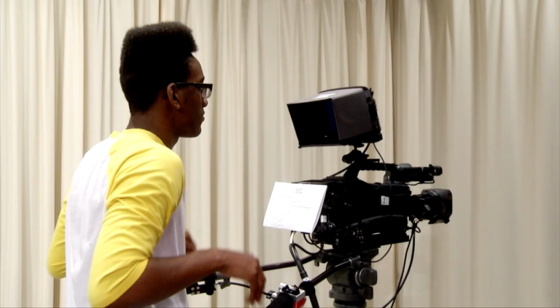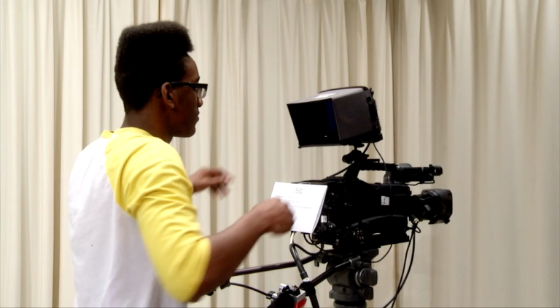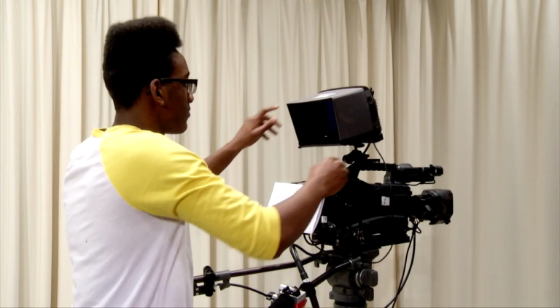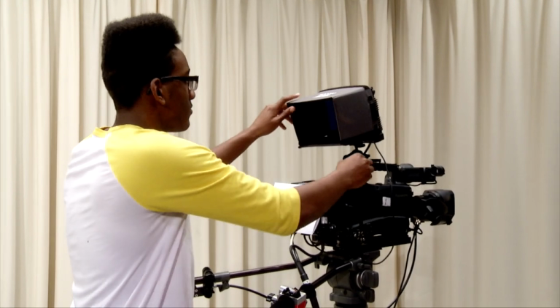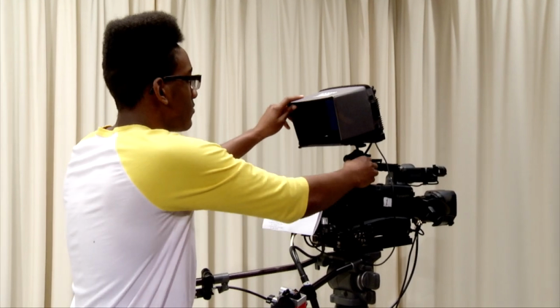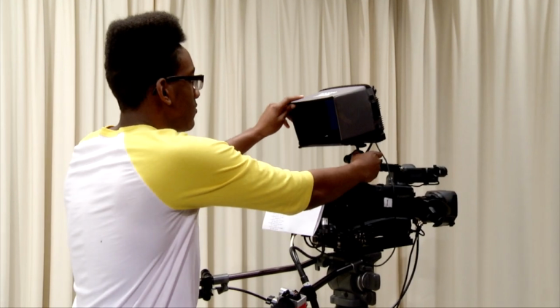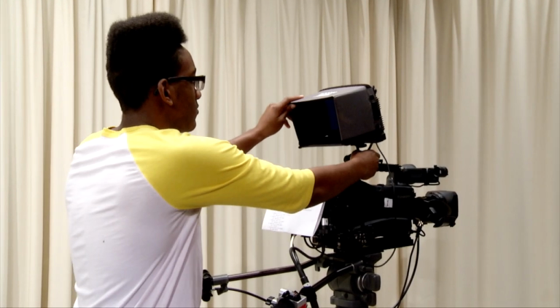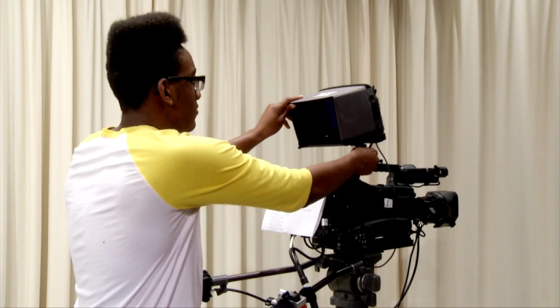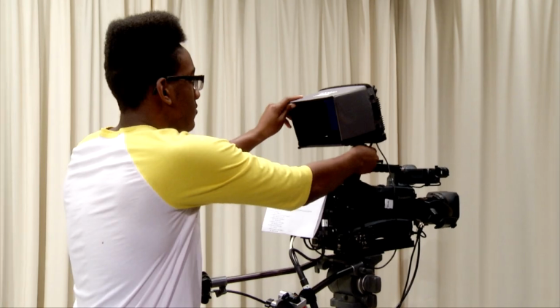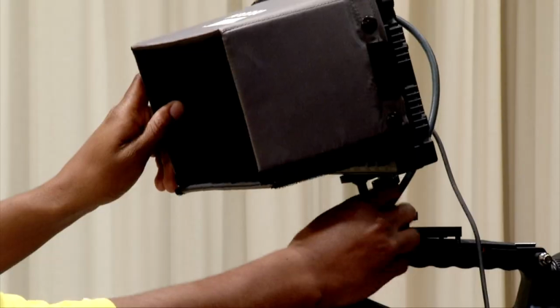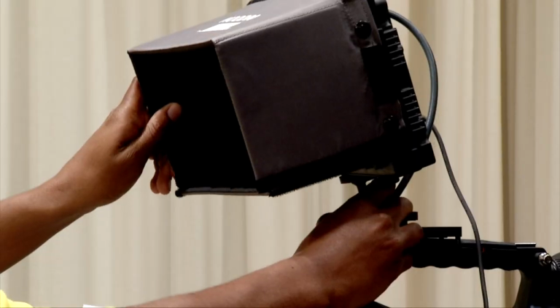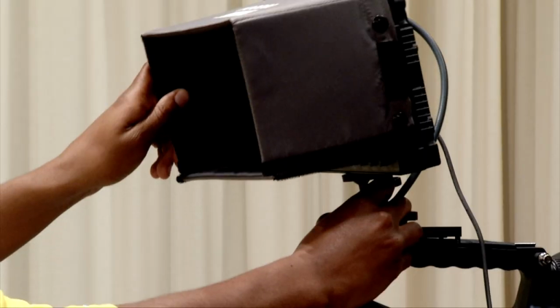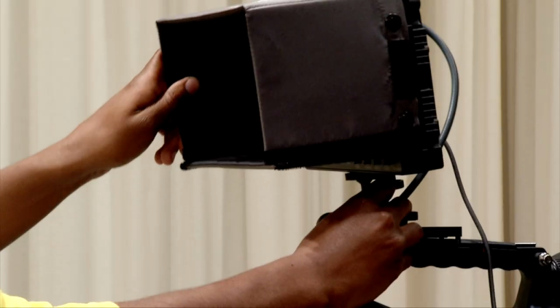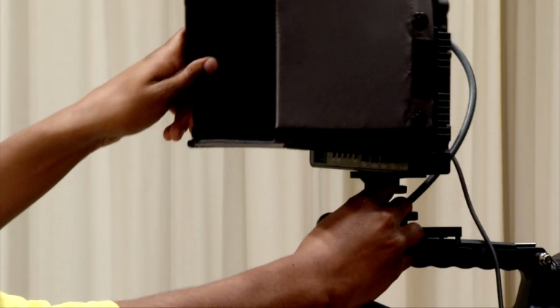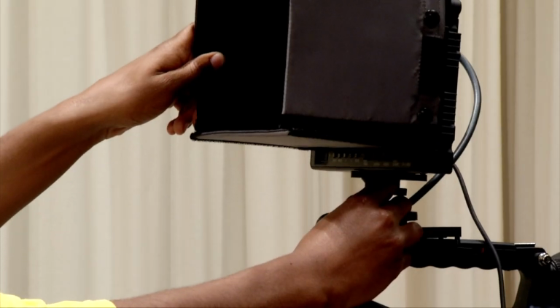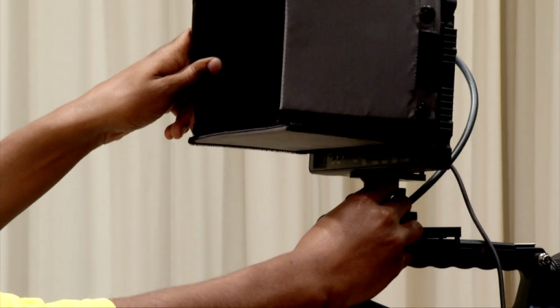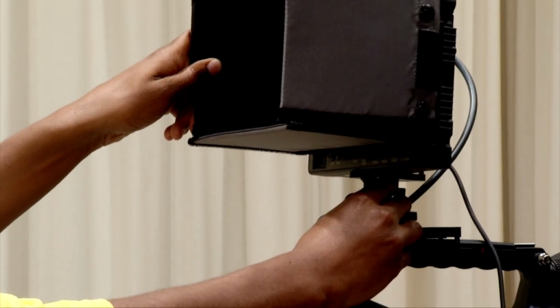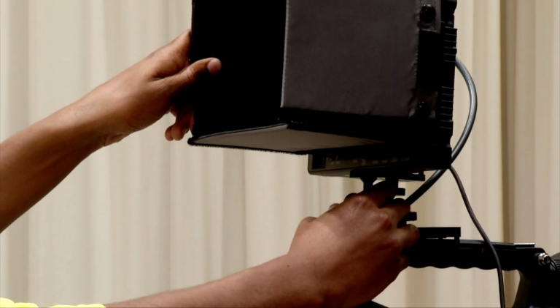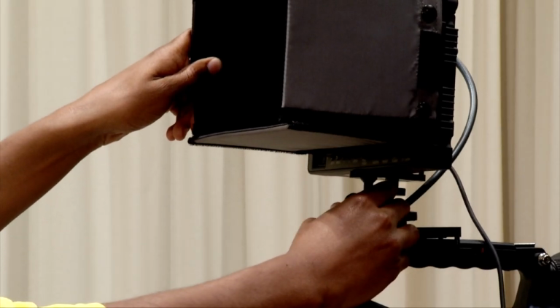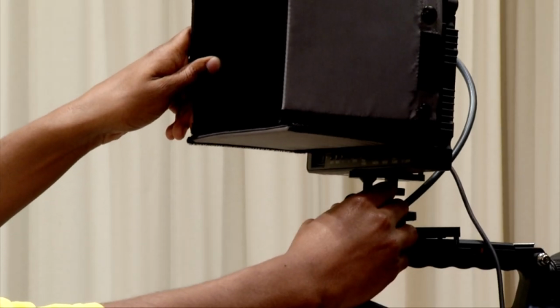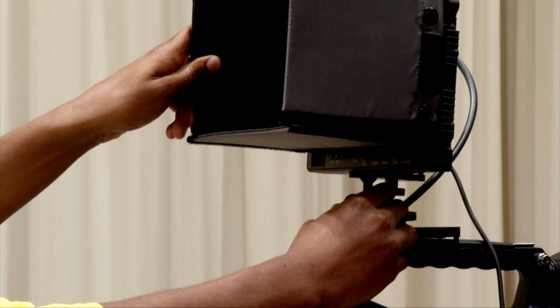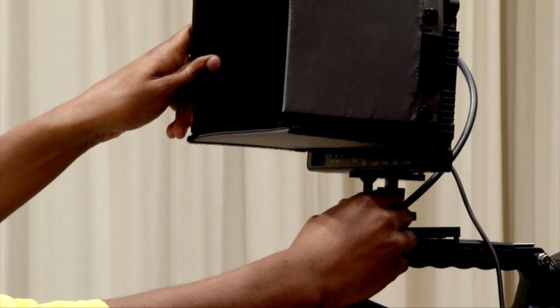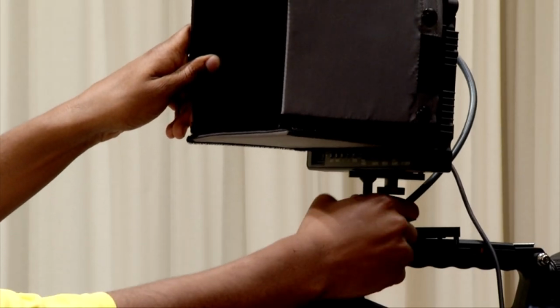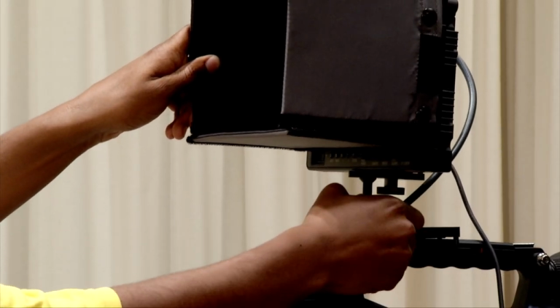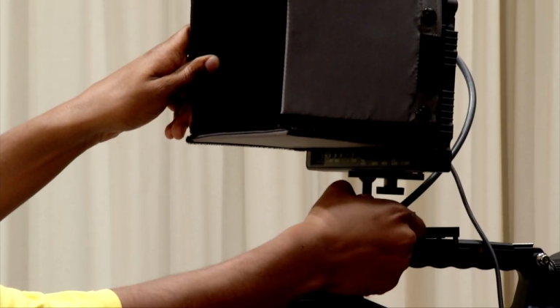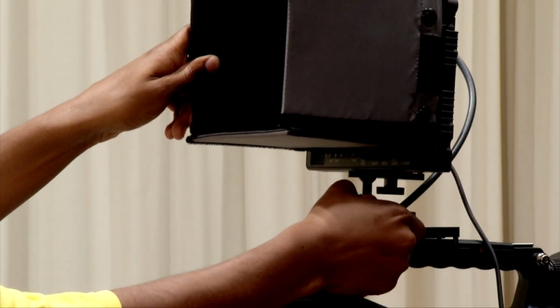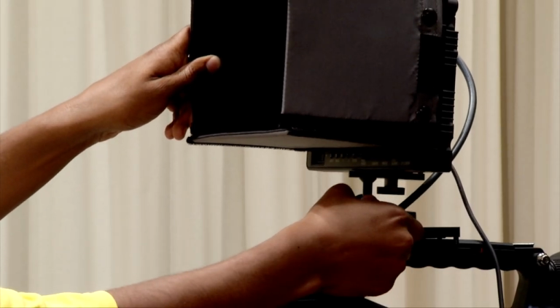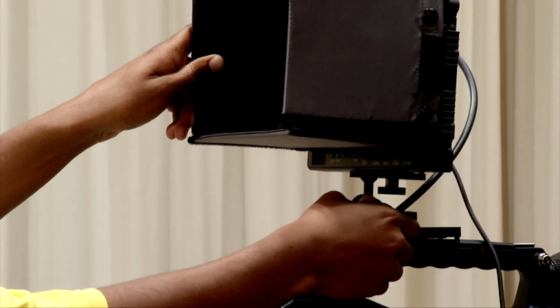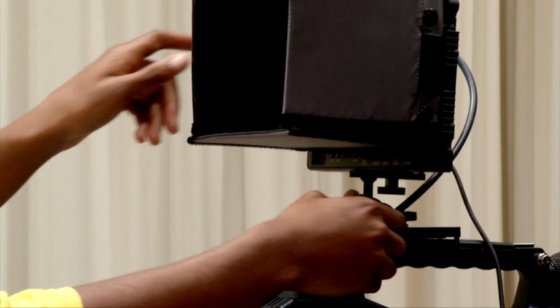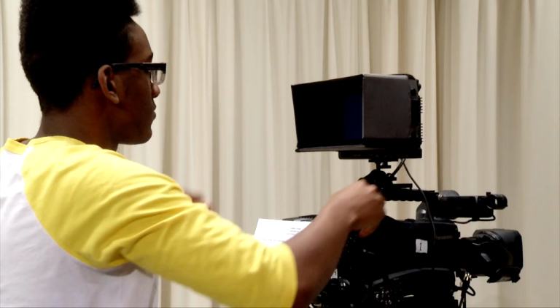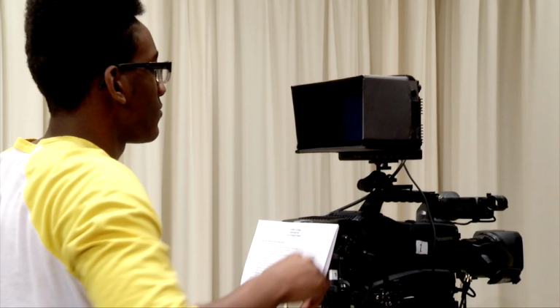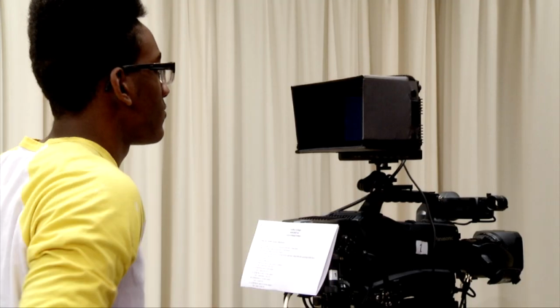To see the monitor properly, loosen the knob just below the monitor, adjust it to your height, then tighten the knob again.